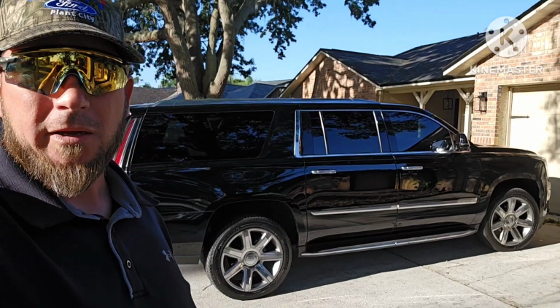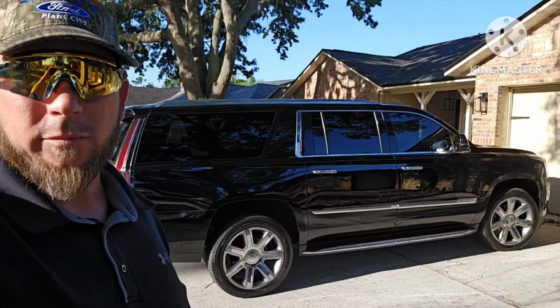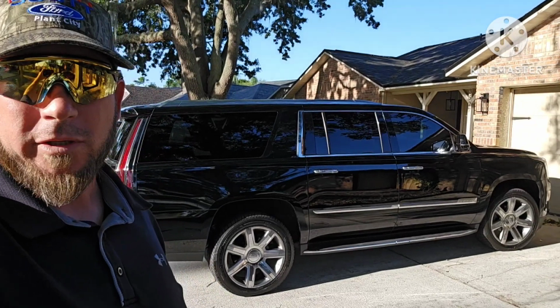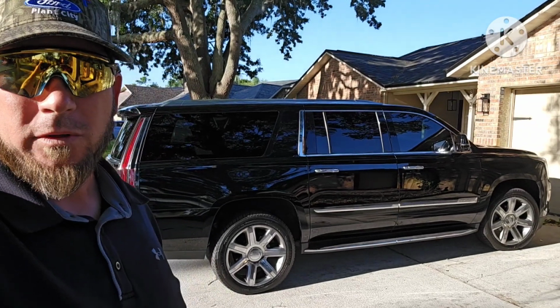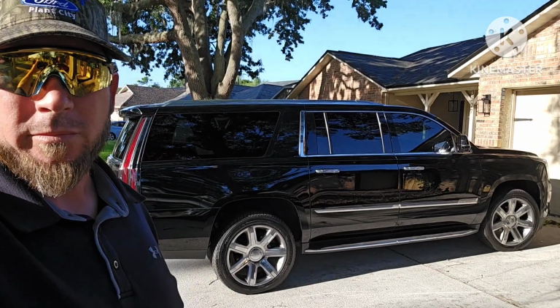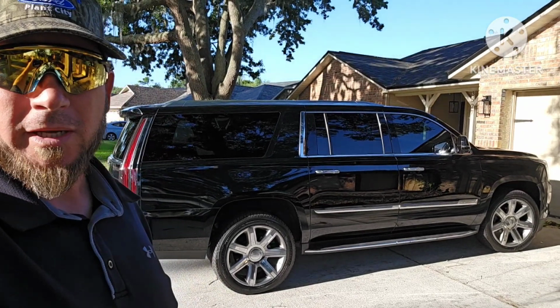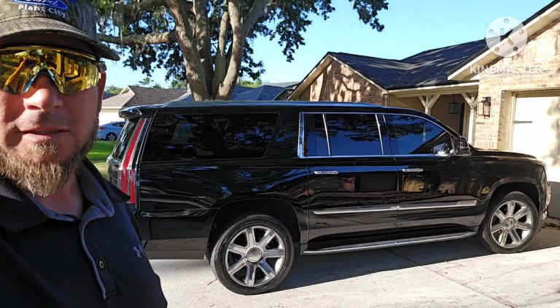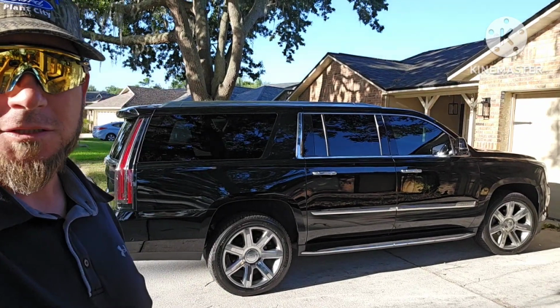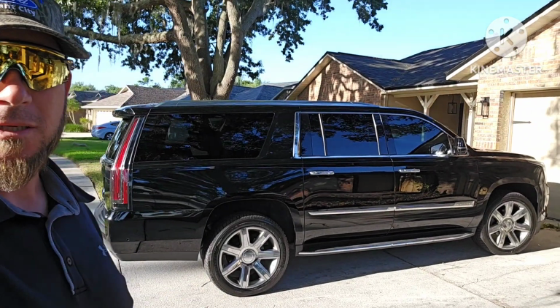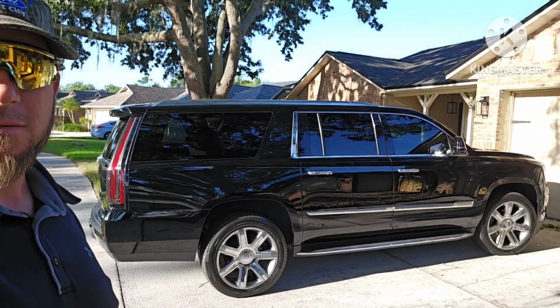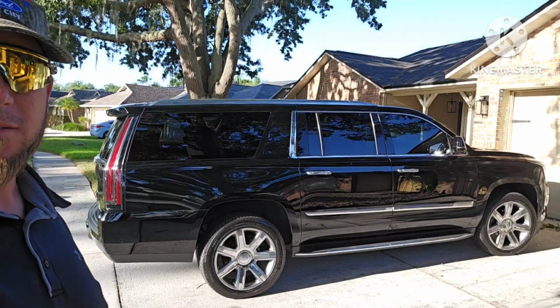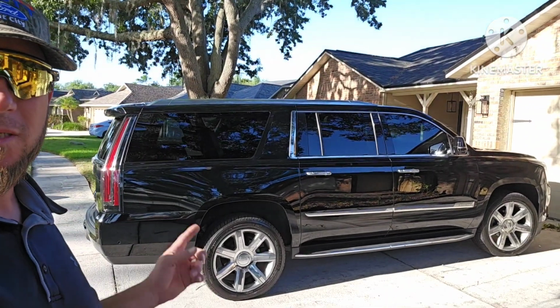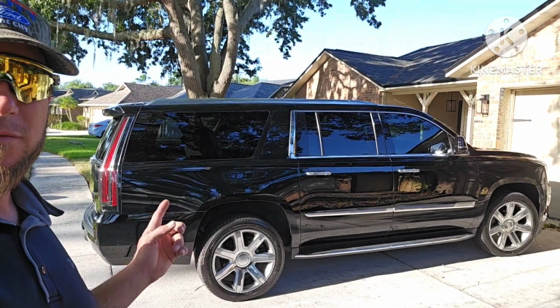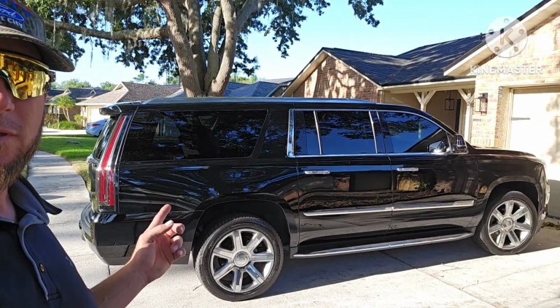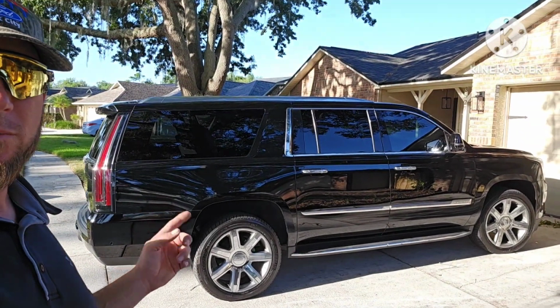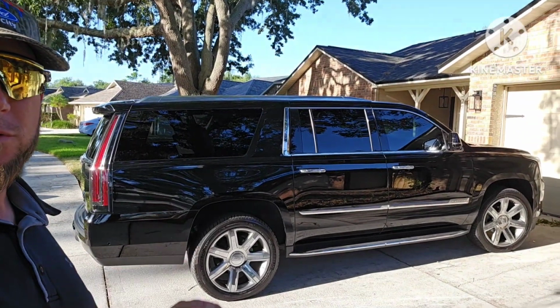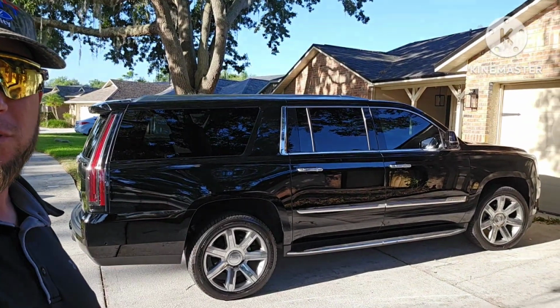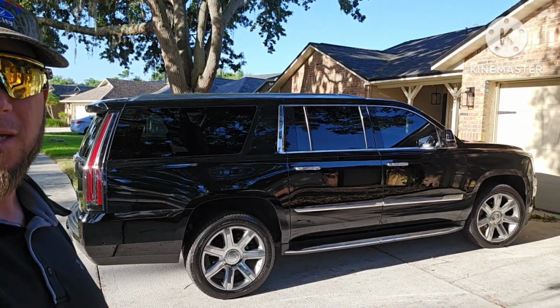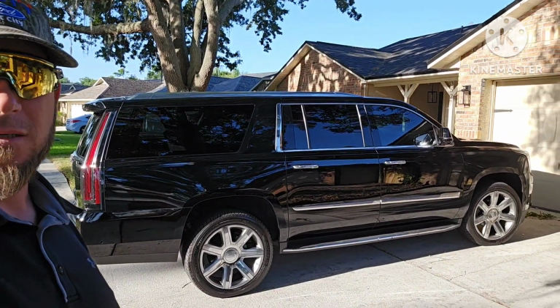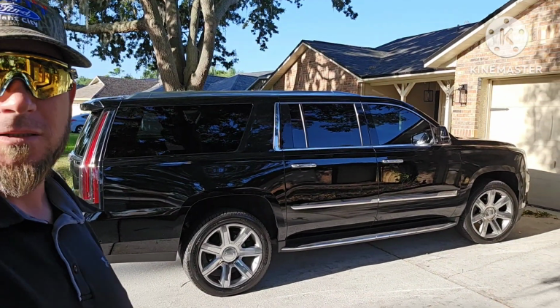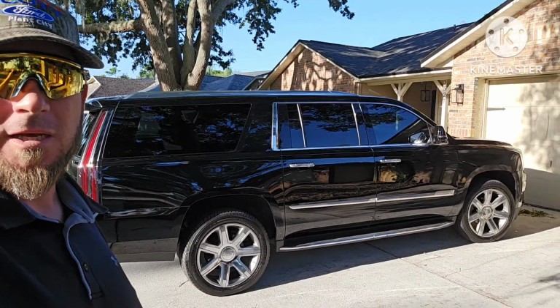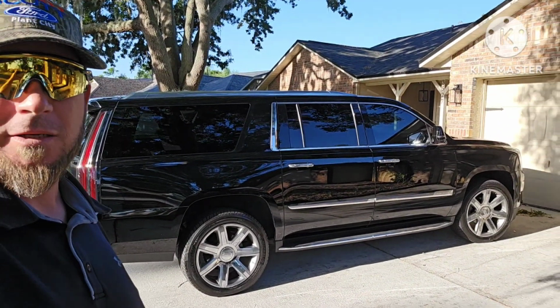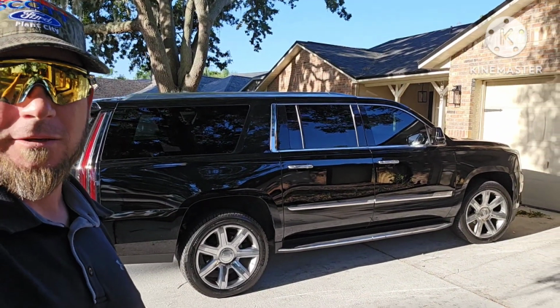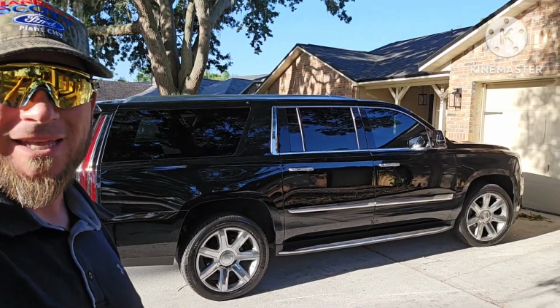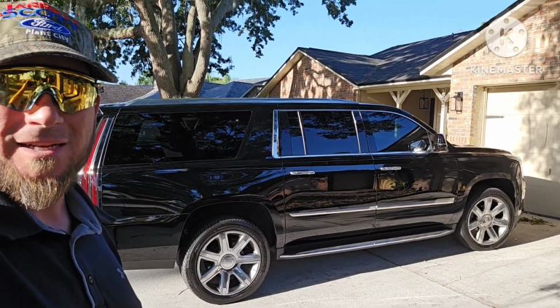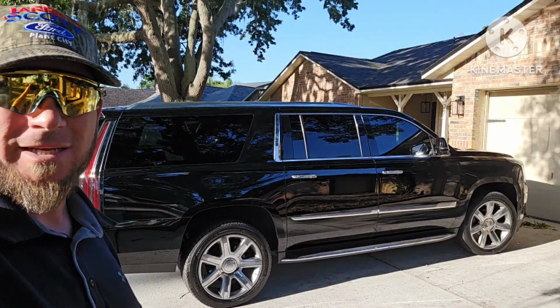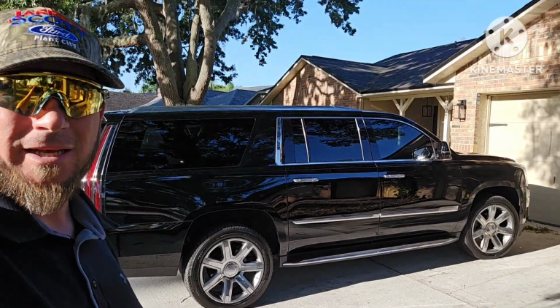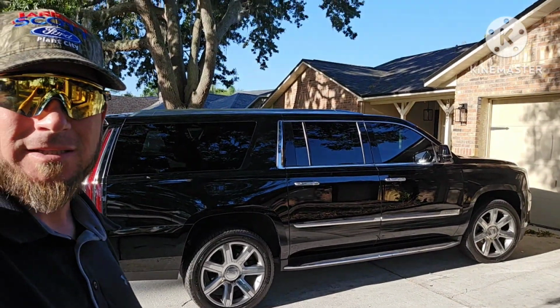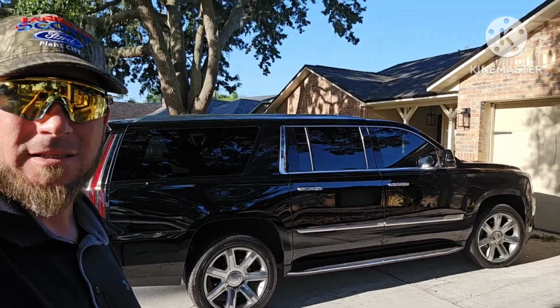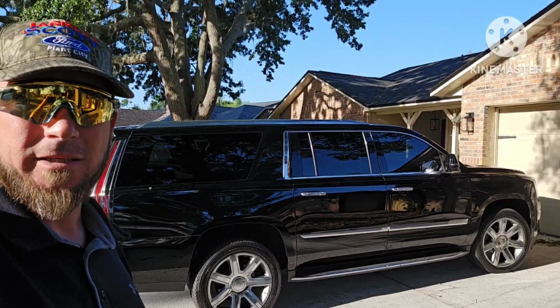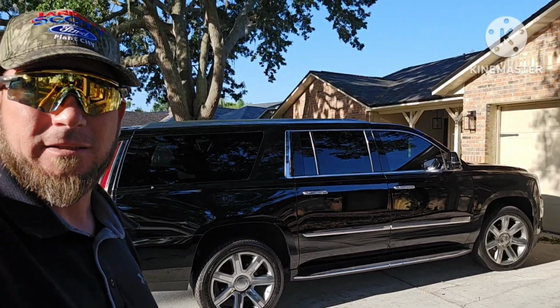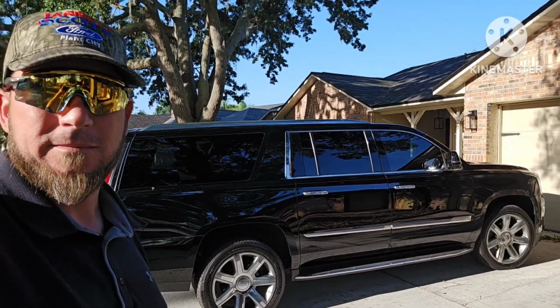Hey everybody, welcome back to the channel. On today's video, I'm going to show you how to unlock your Cadillac Escalade.